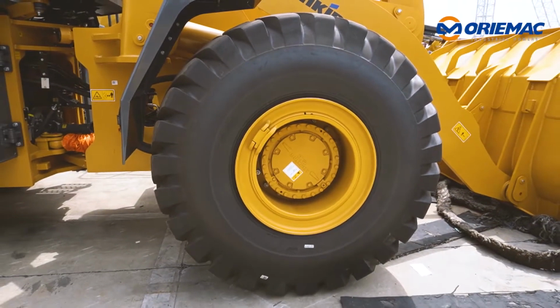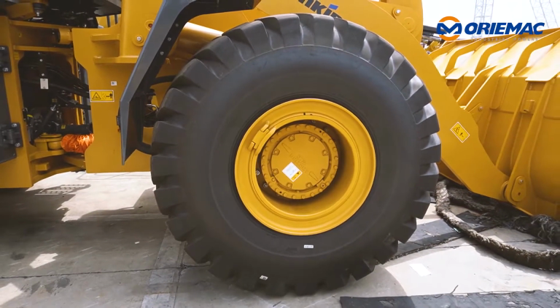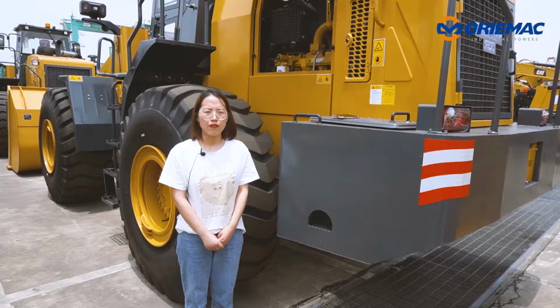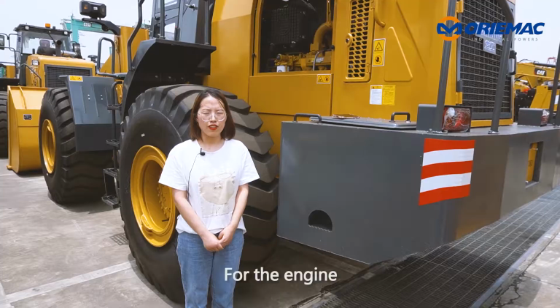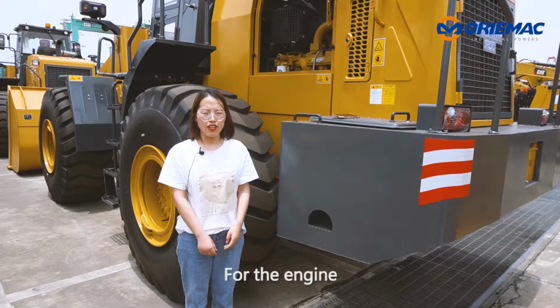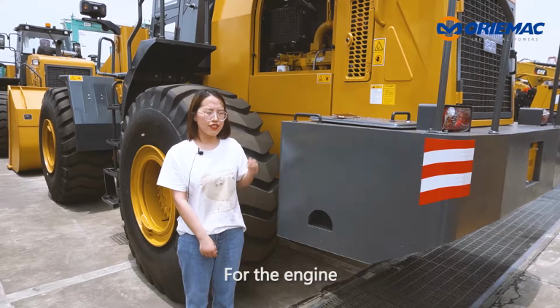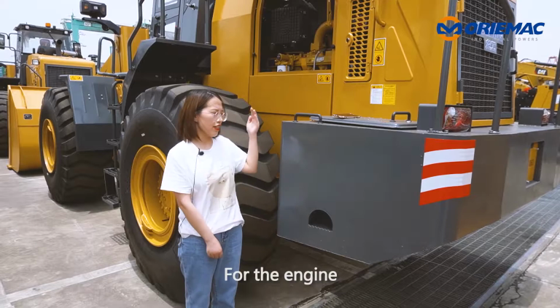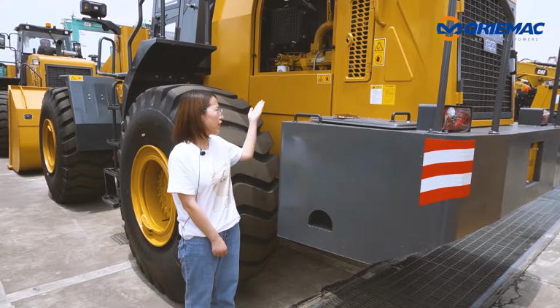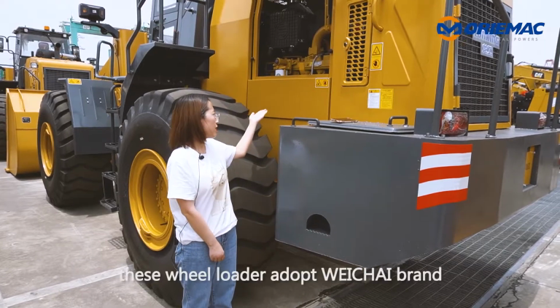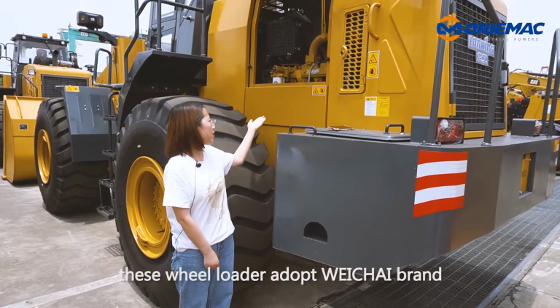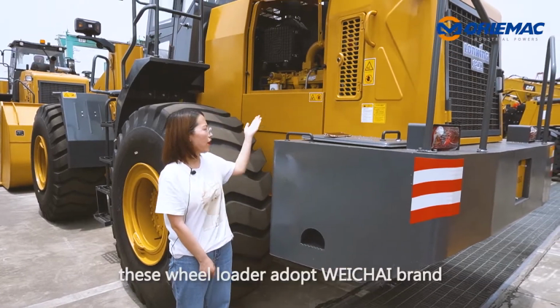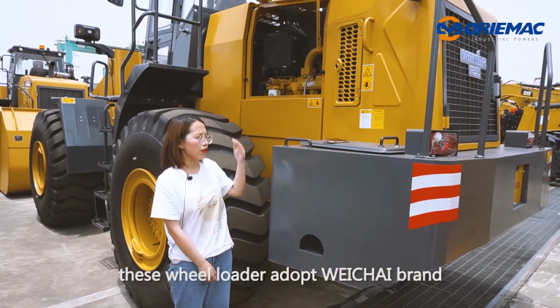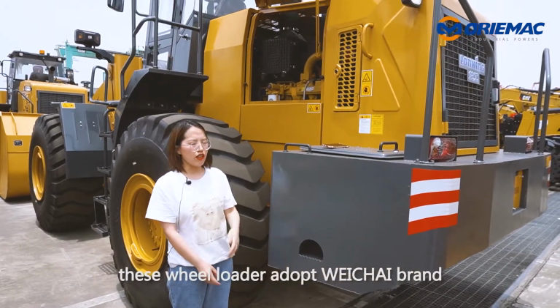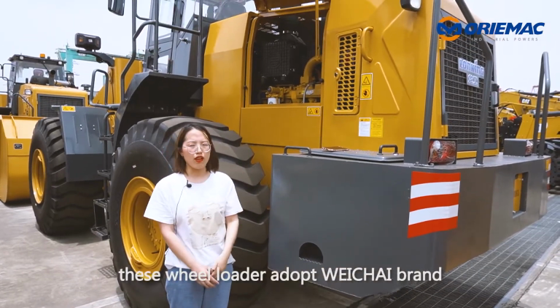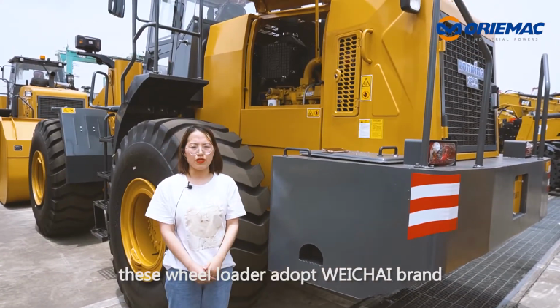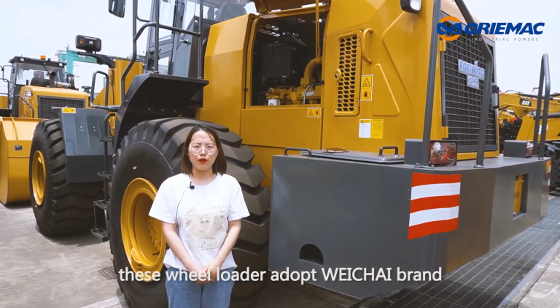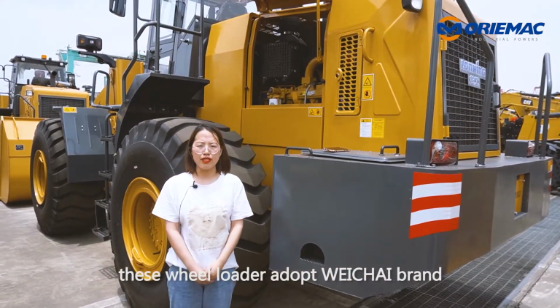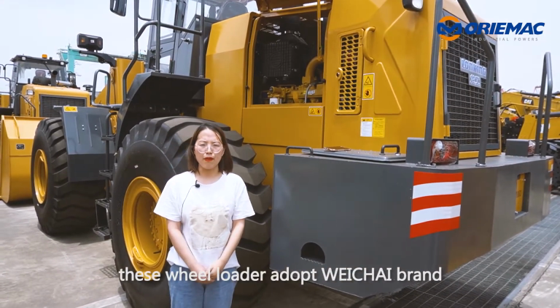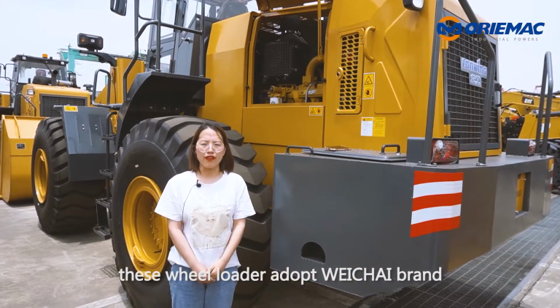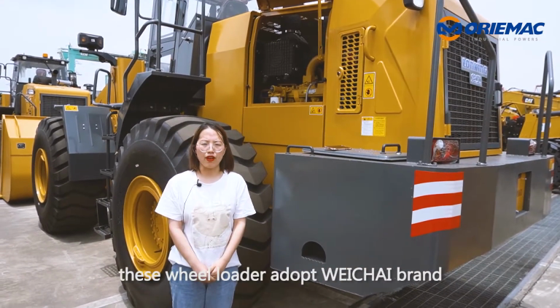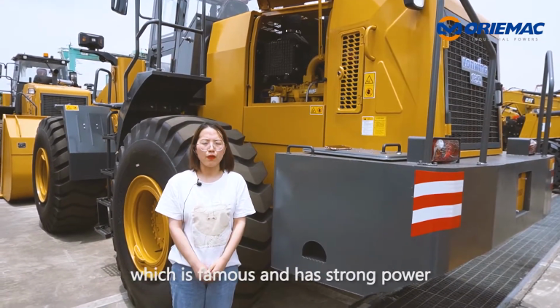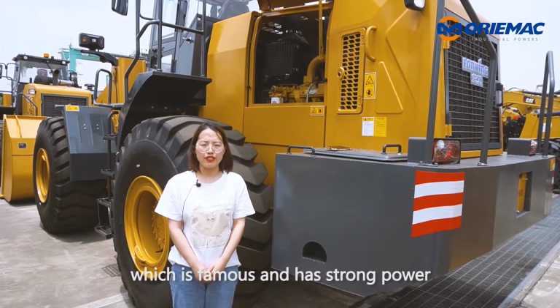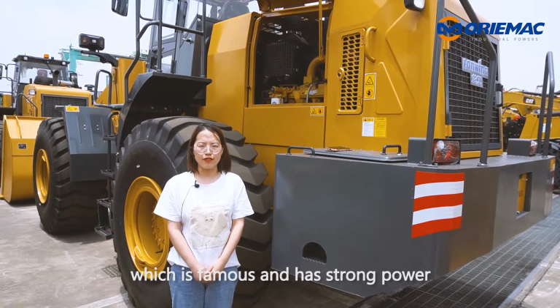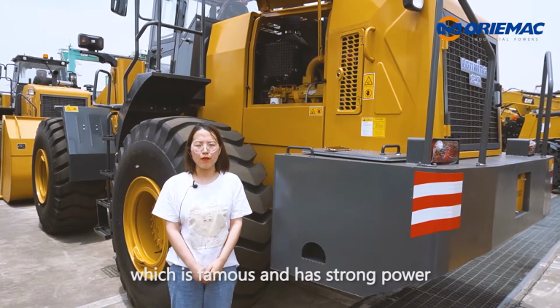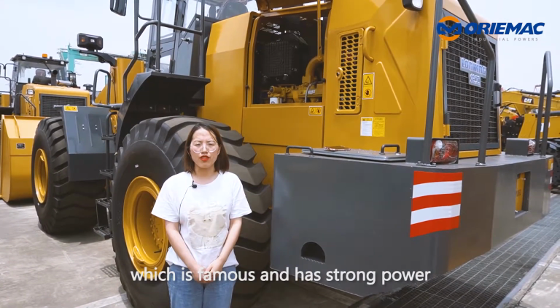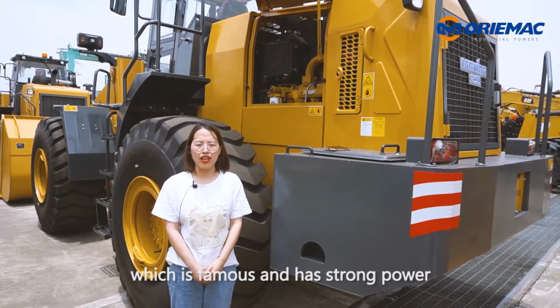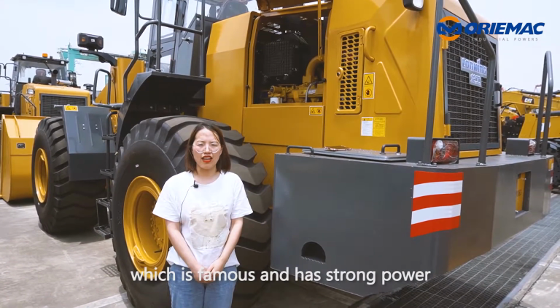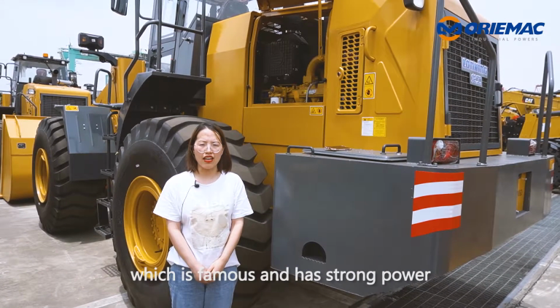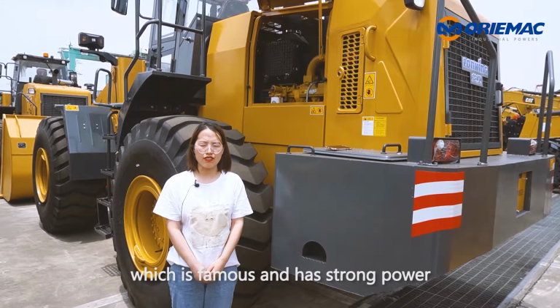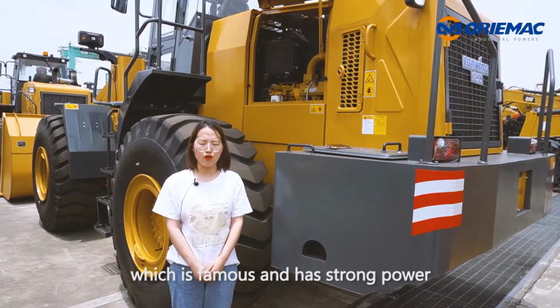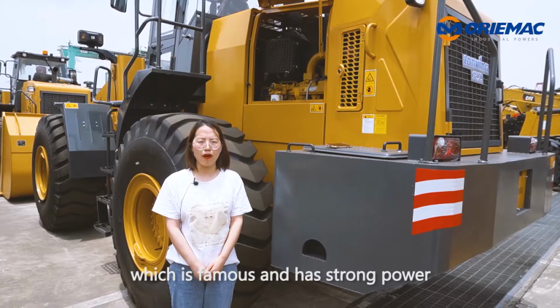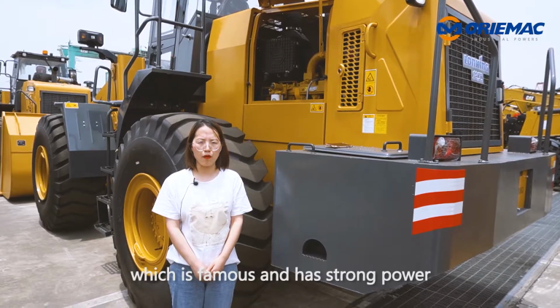For the engine, this wire loader adopts Weichai brand, which is famous and has strong power.